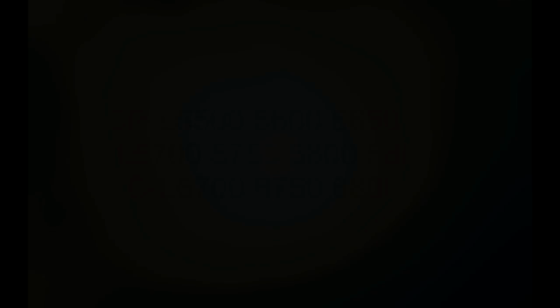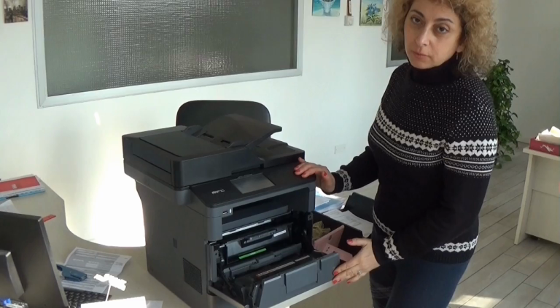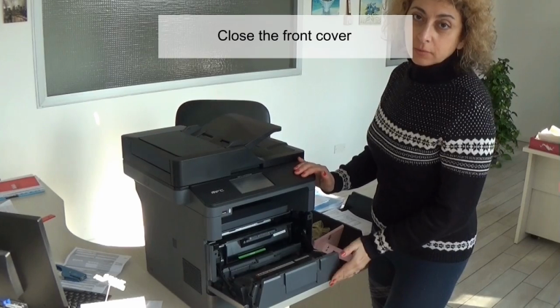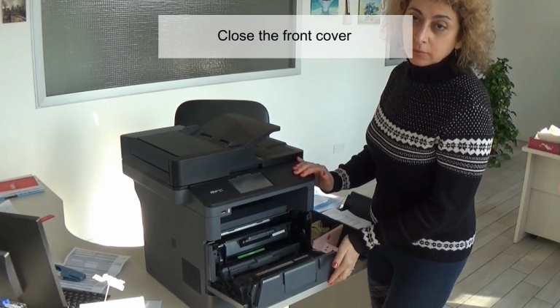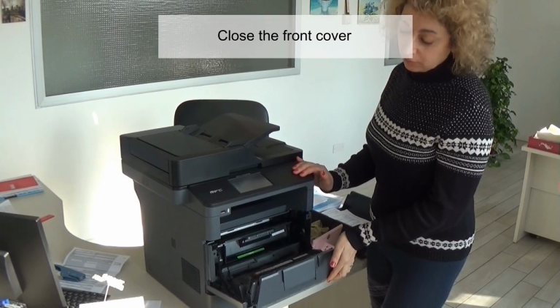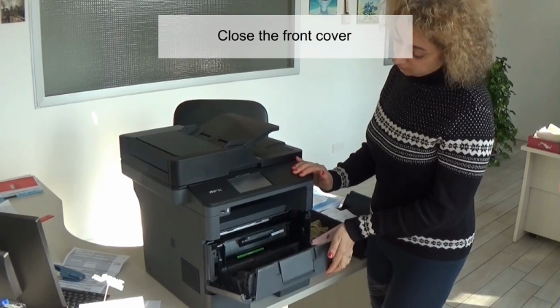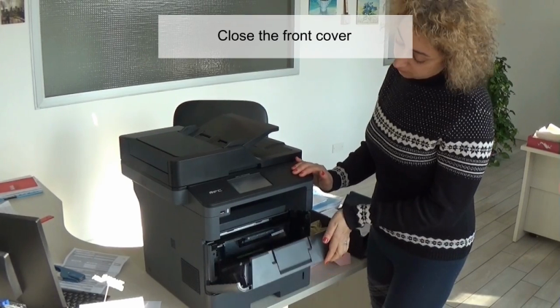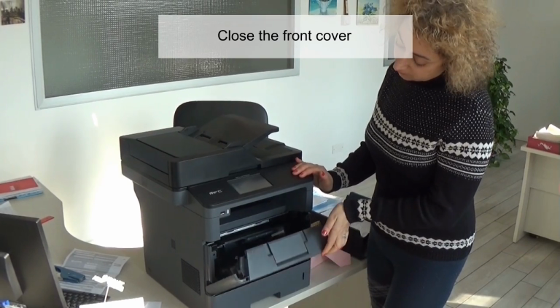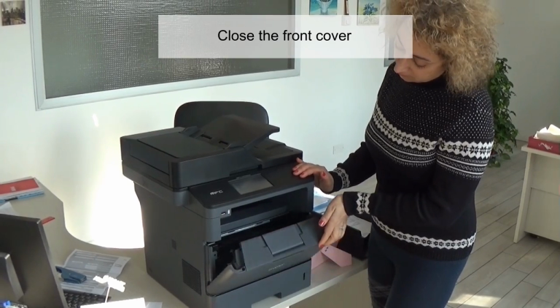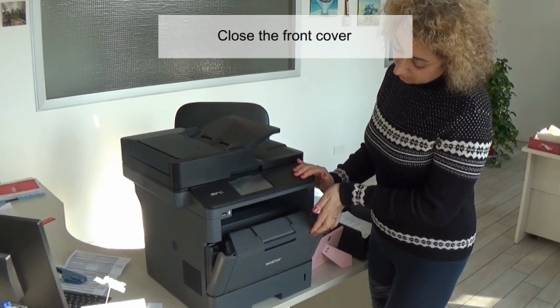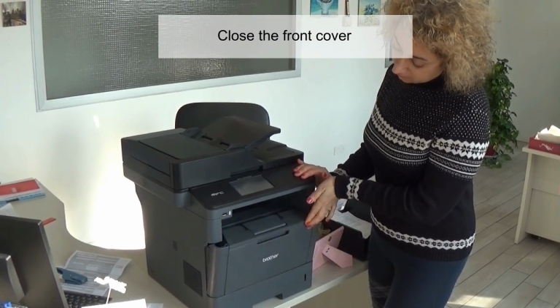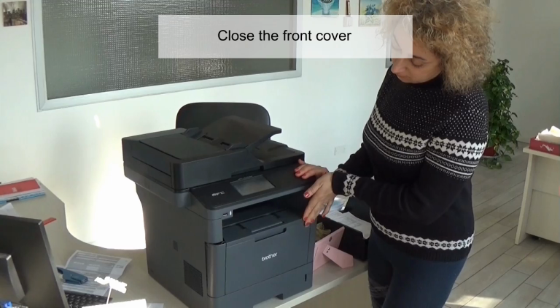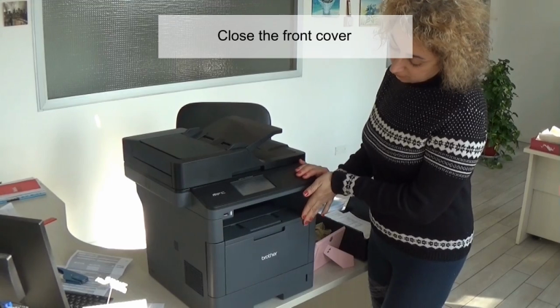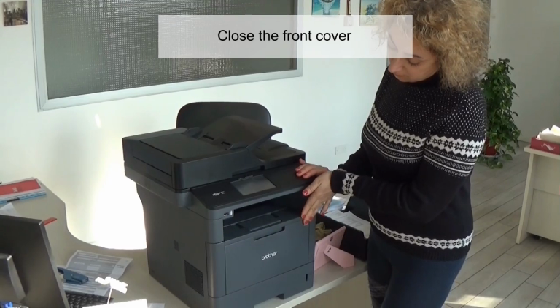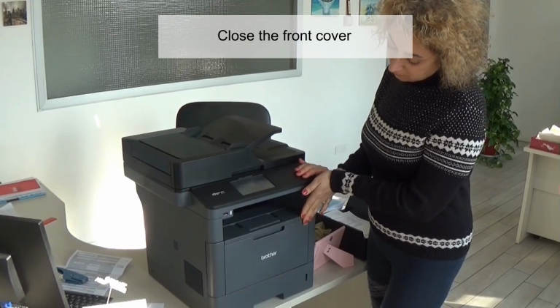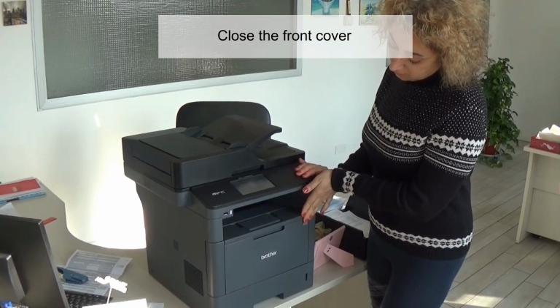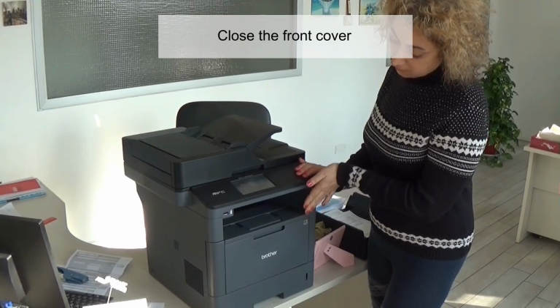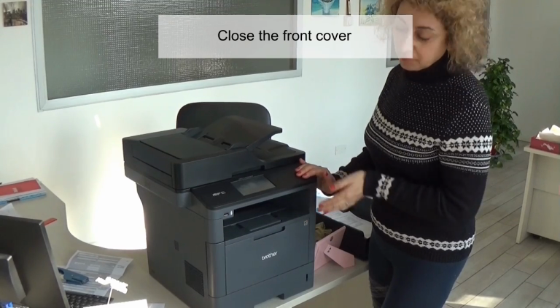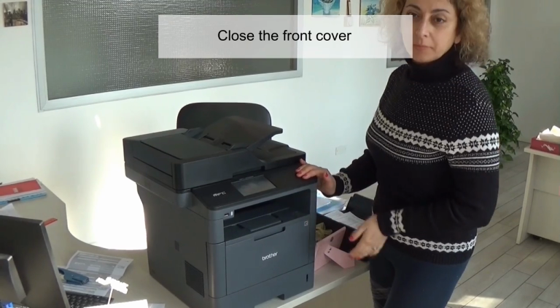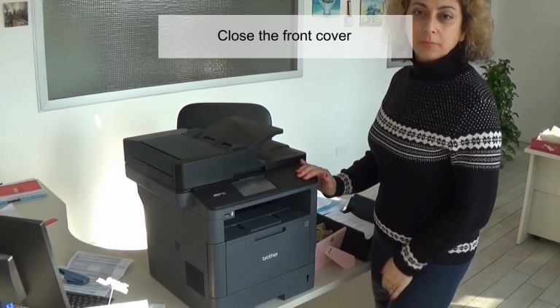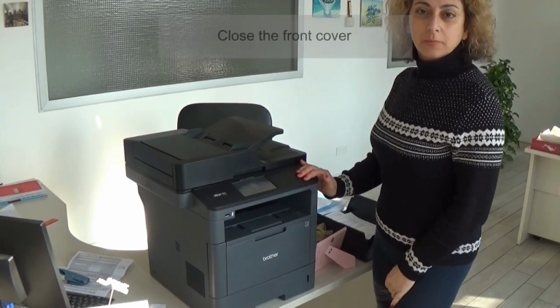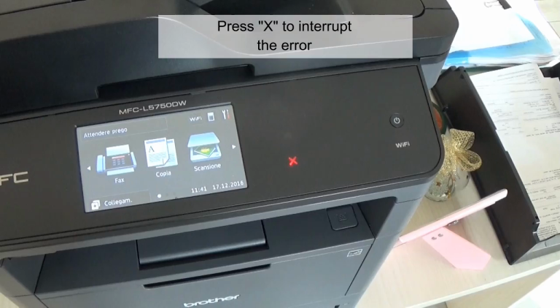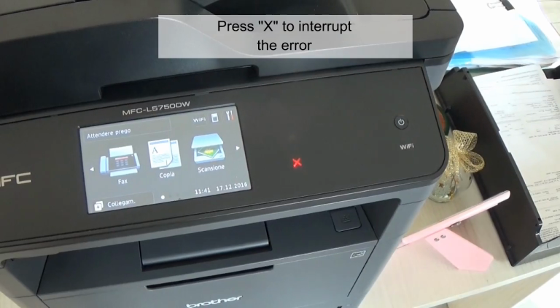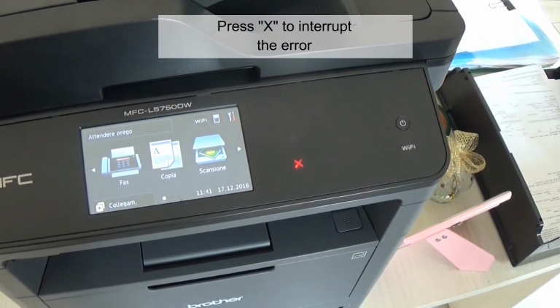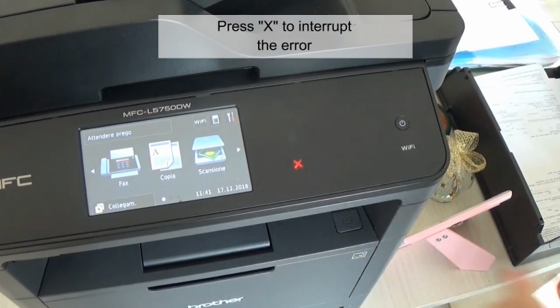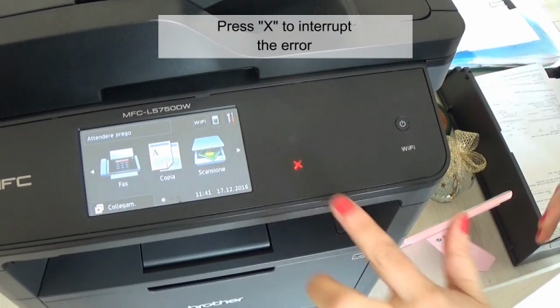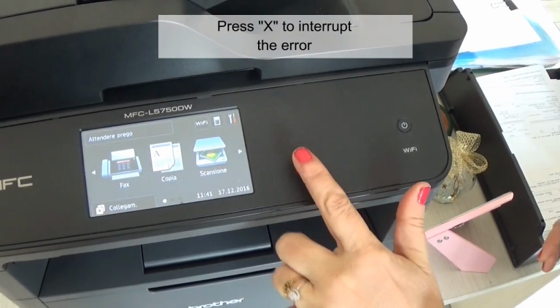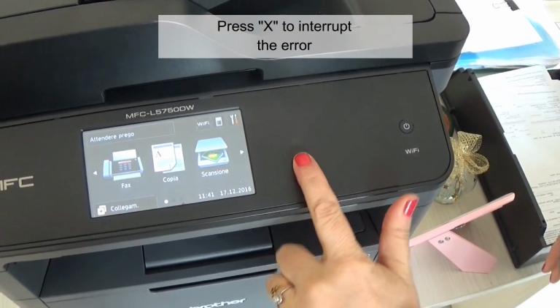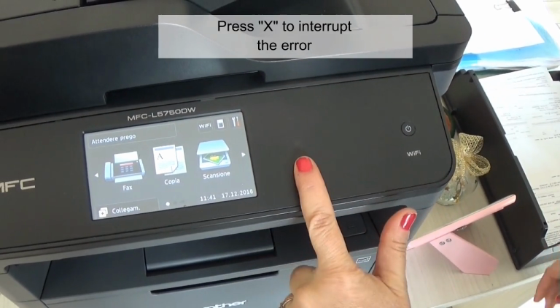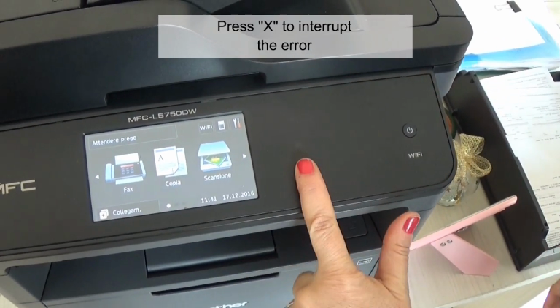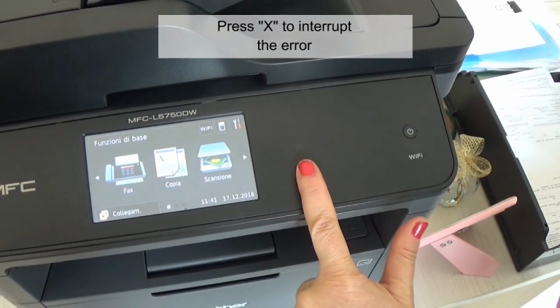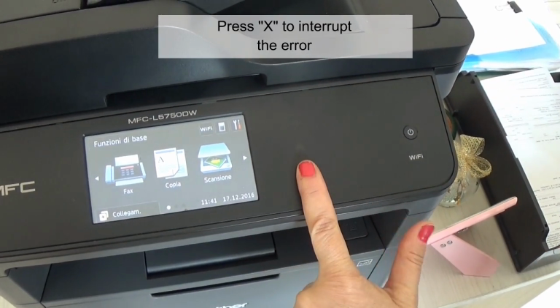Close the front cover. Press Yes to interrupt the error.